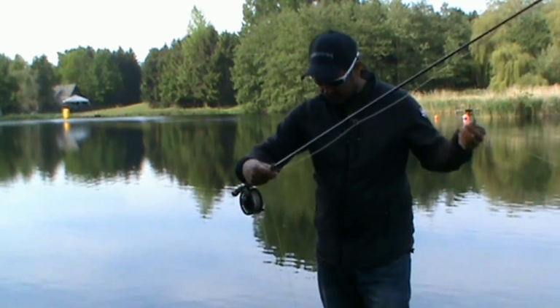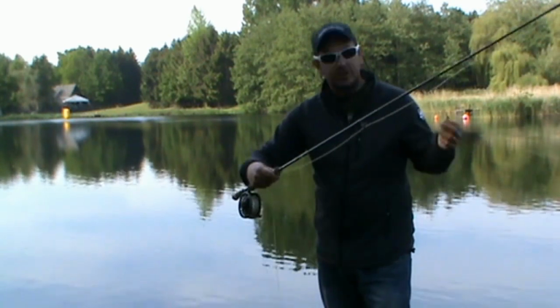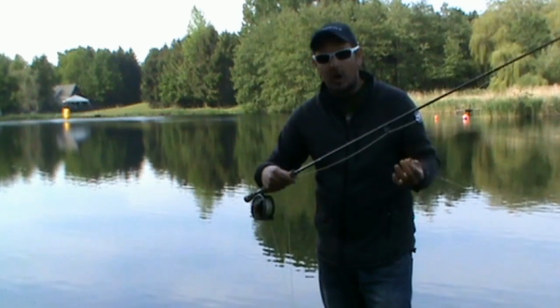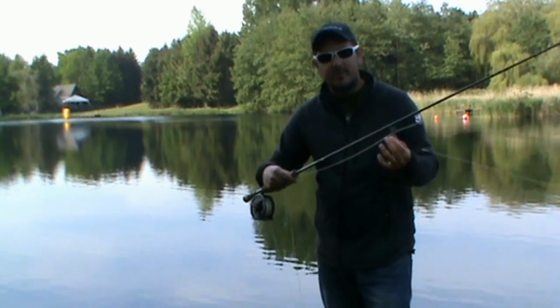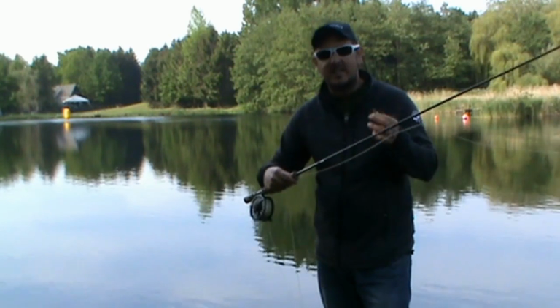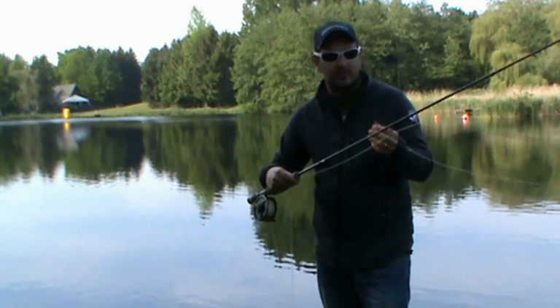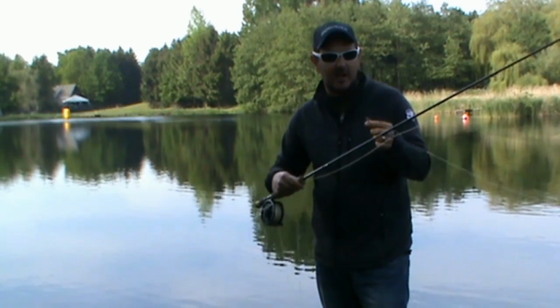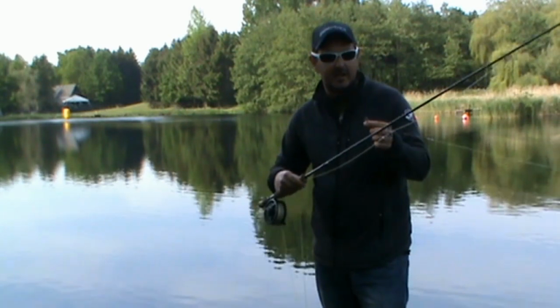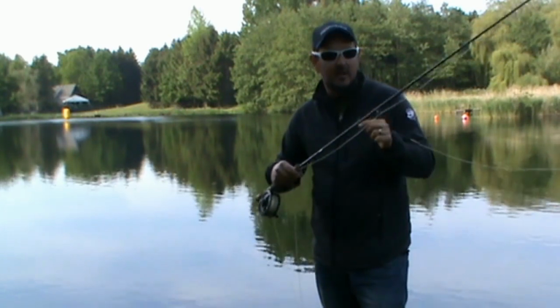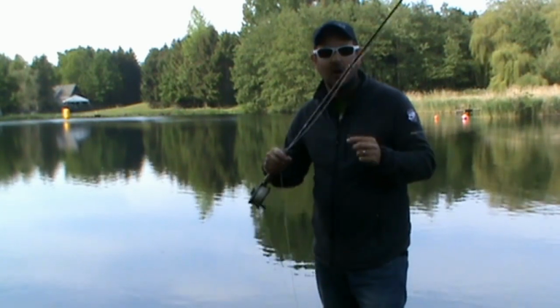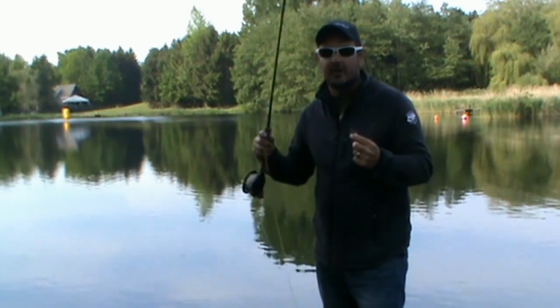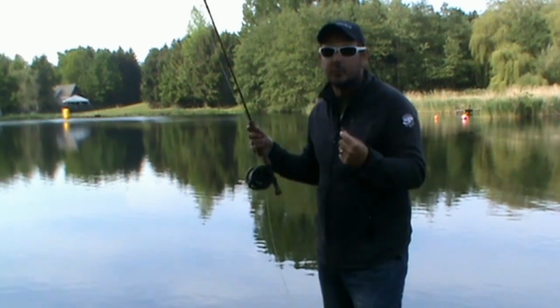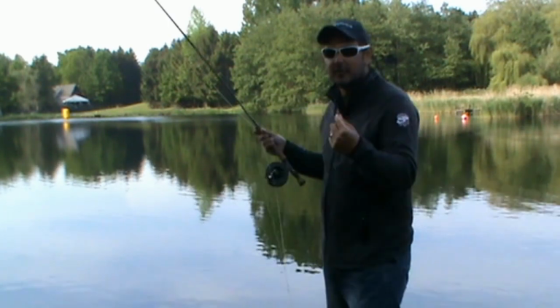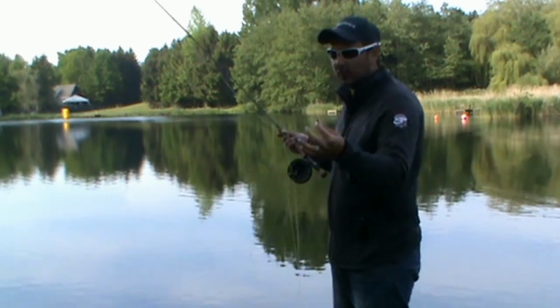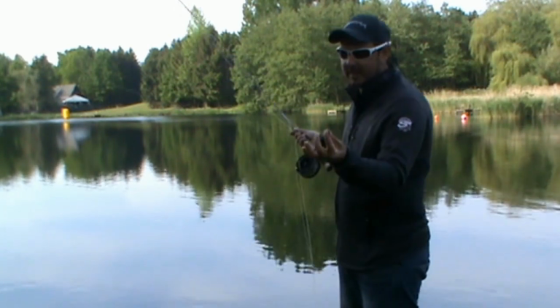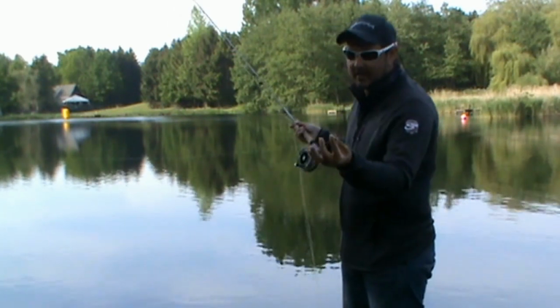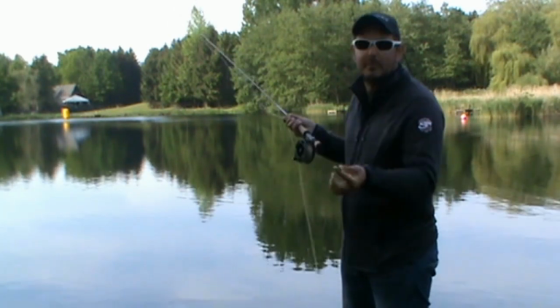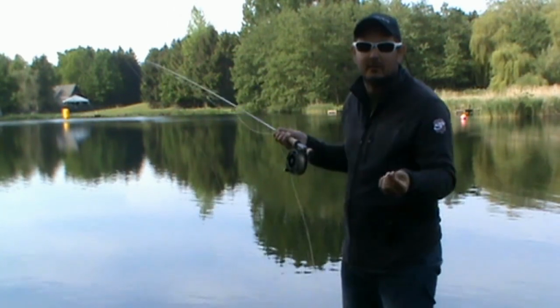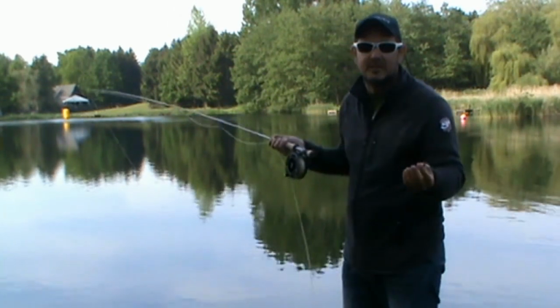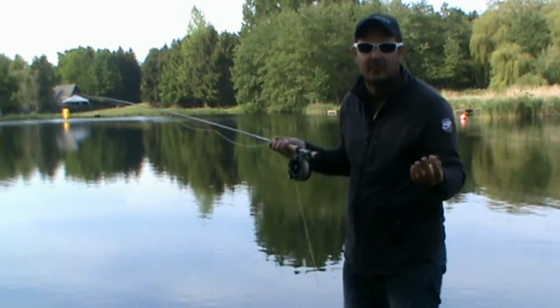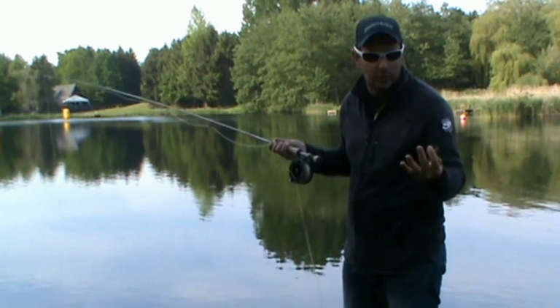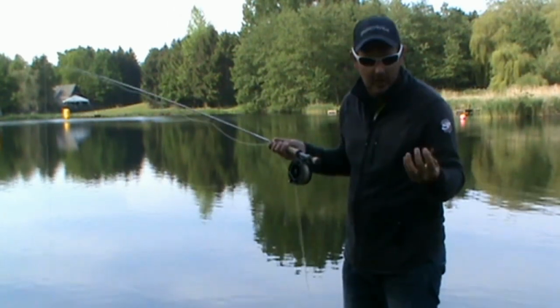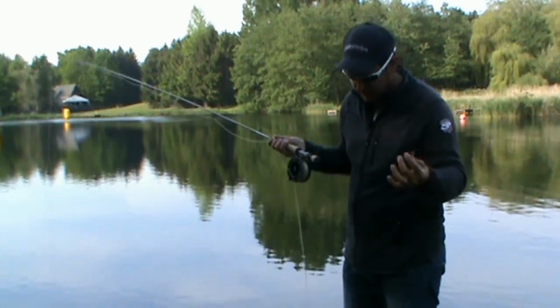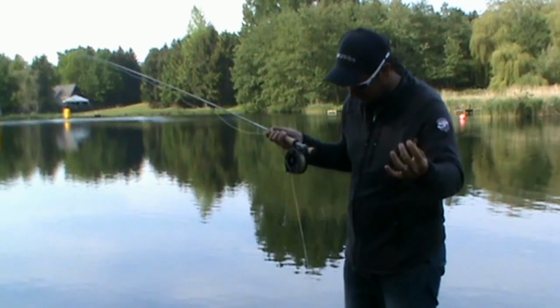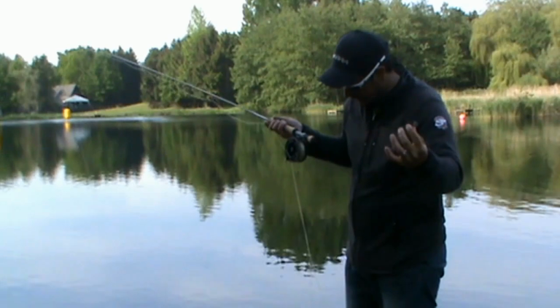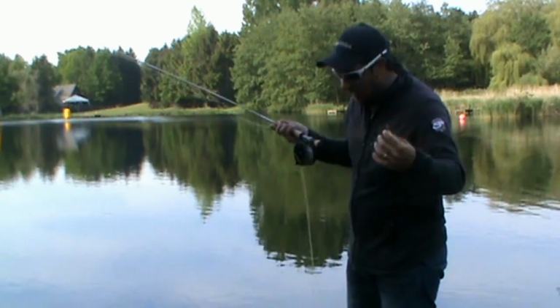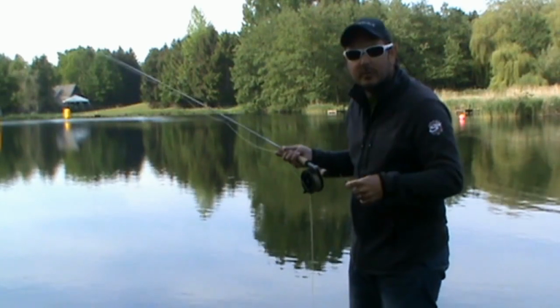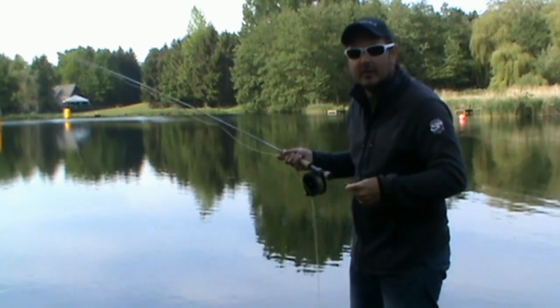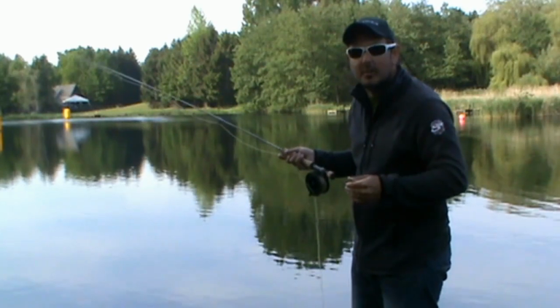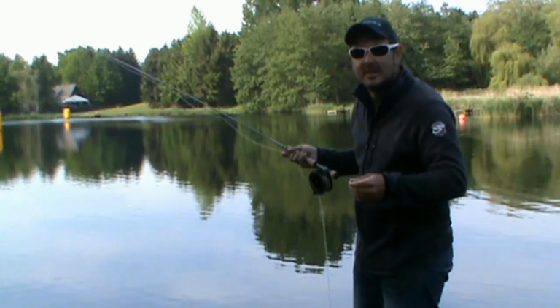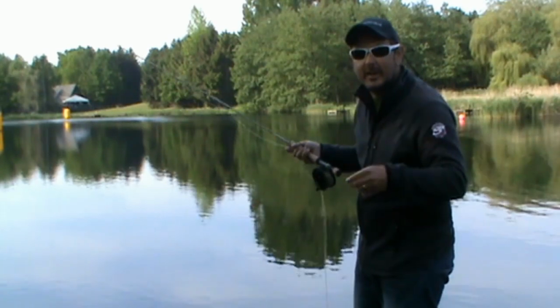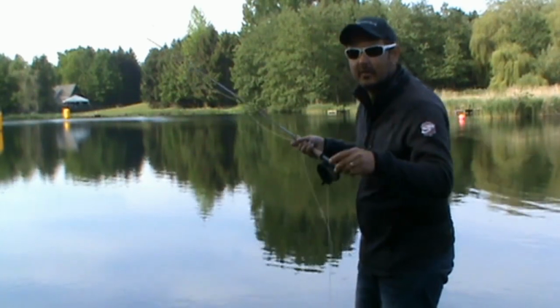Just going to start off with a single fly on a 12-foot leader, 8-pound Sierra fluorocarbon, and we'll give it a go and see how we get on.